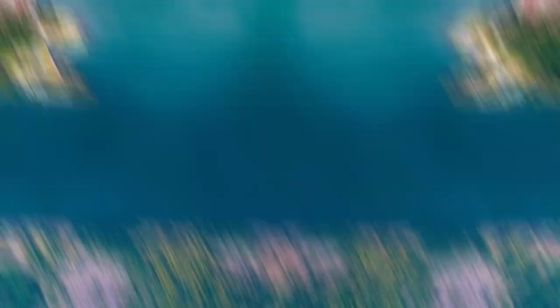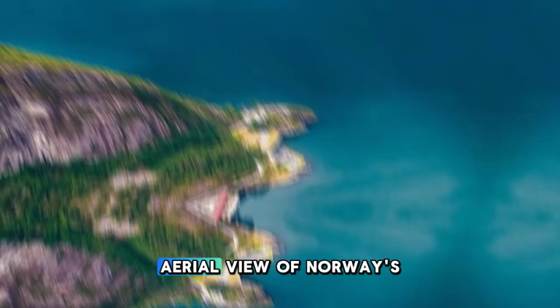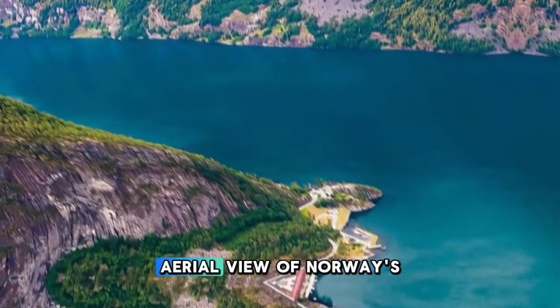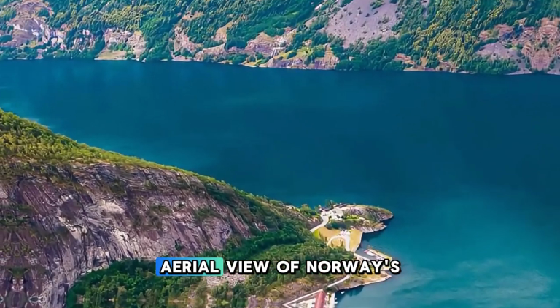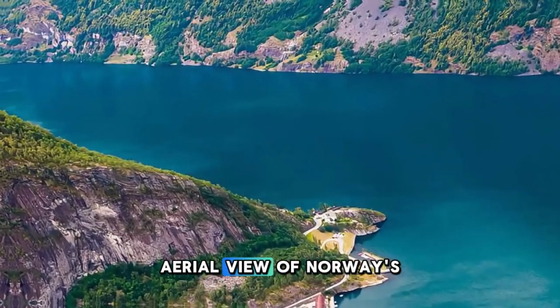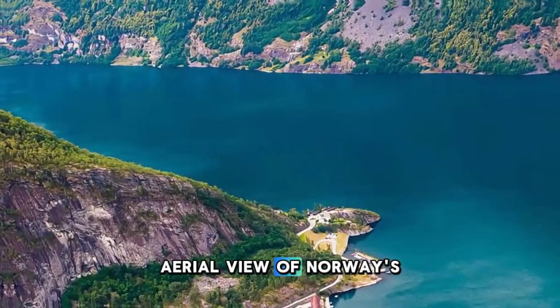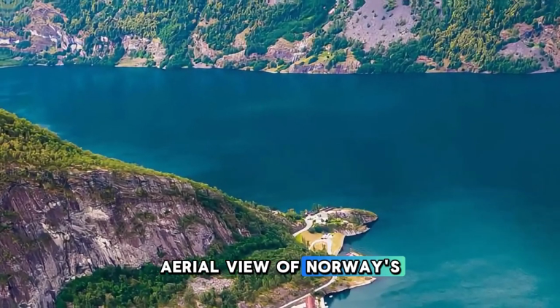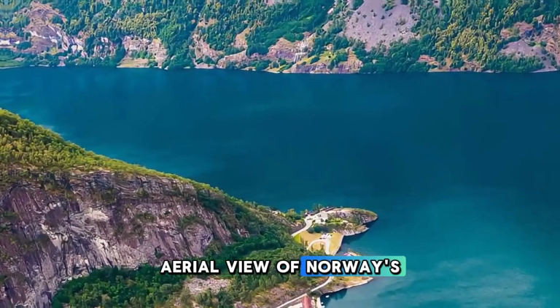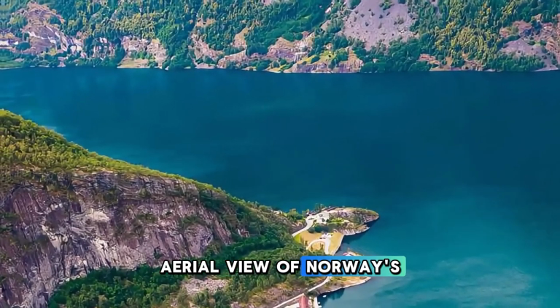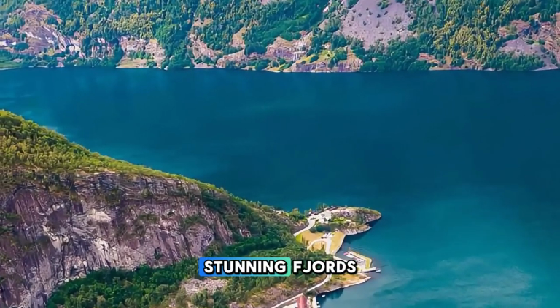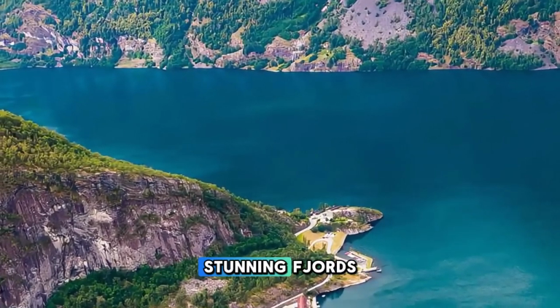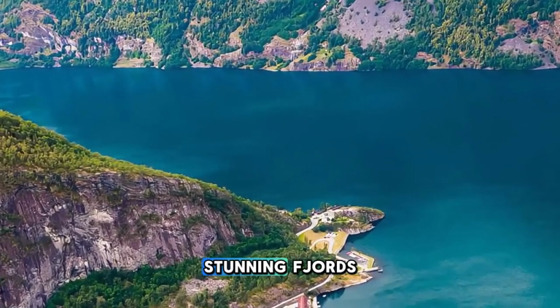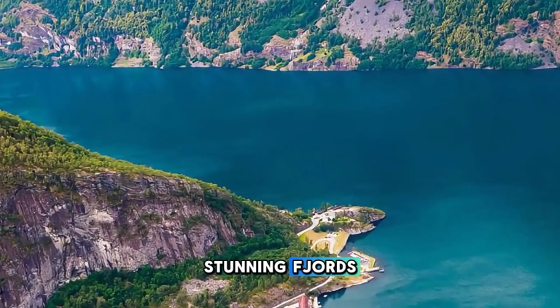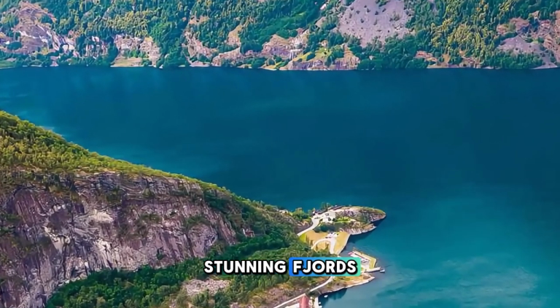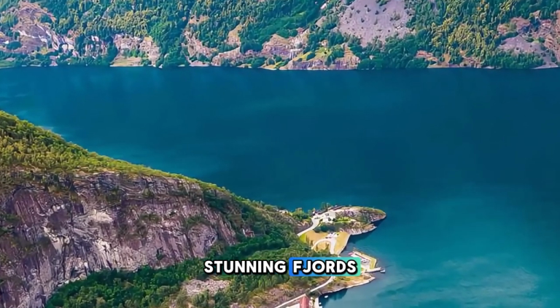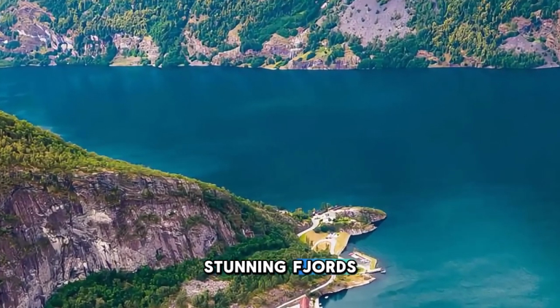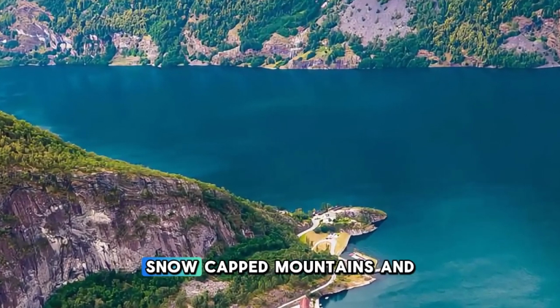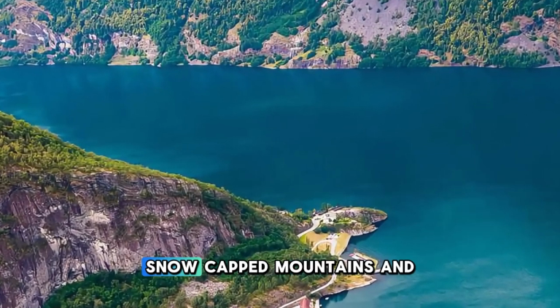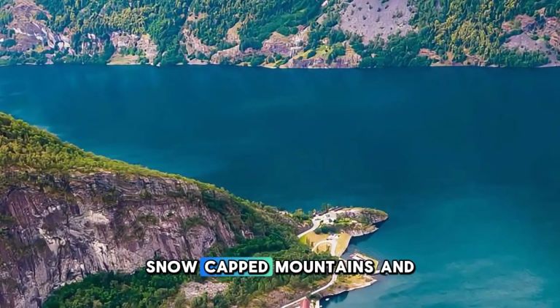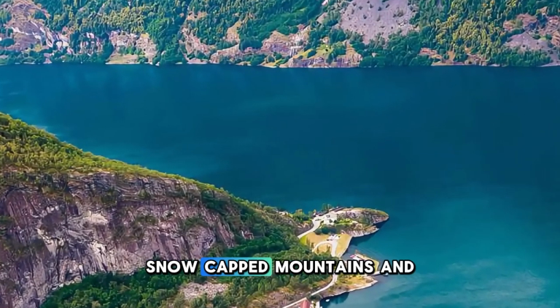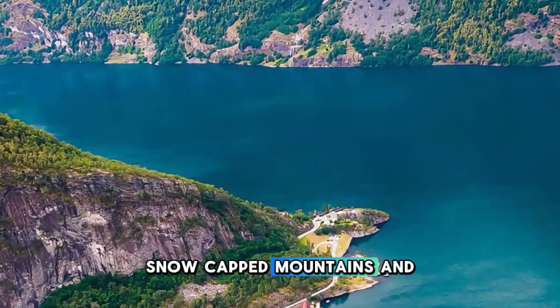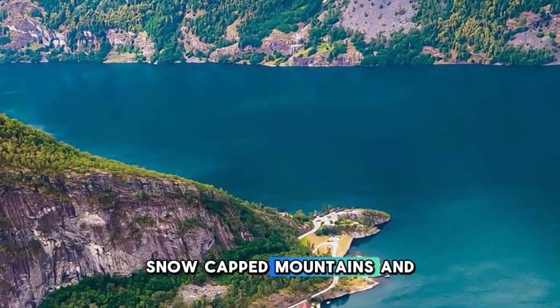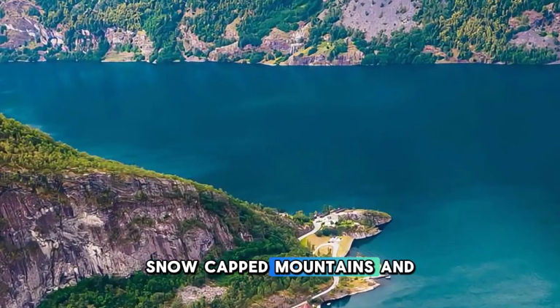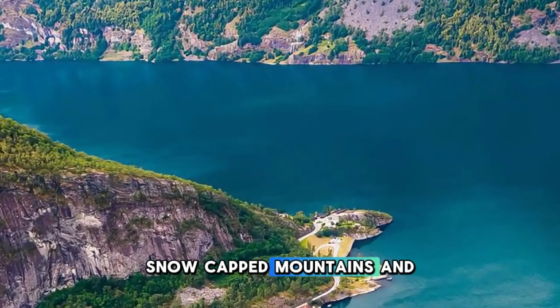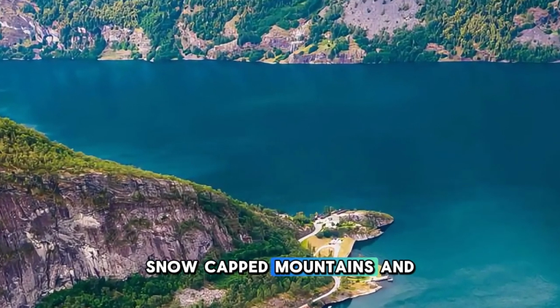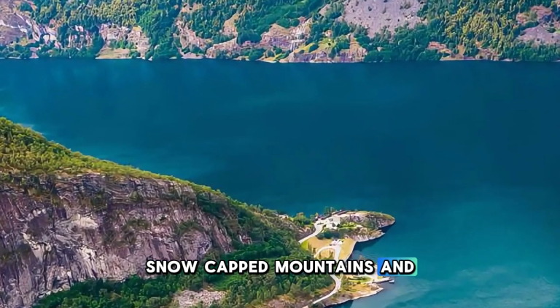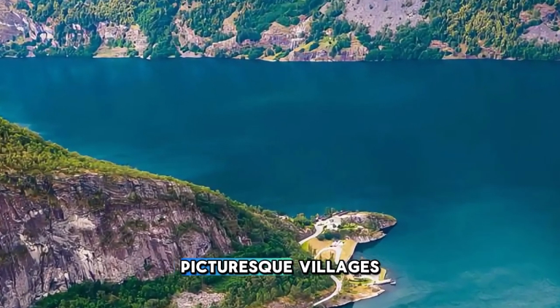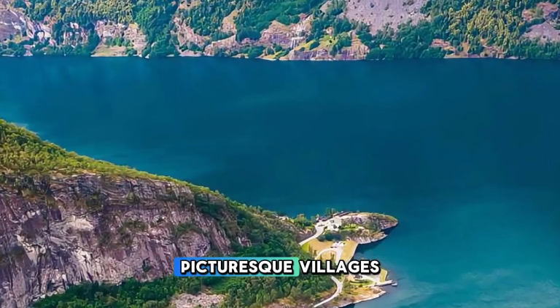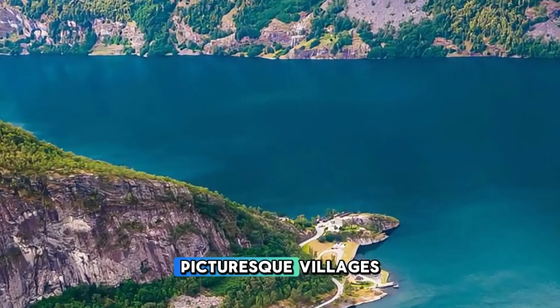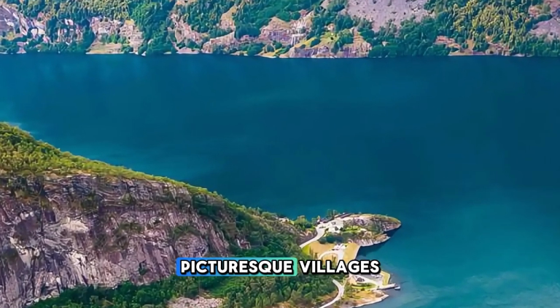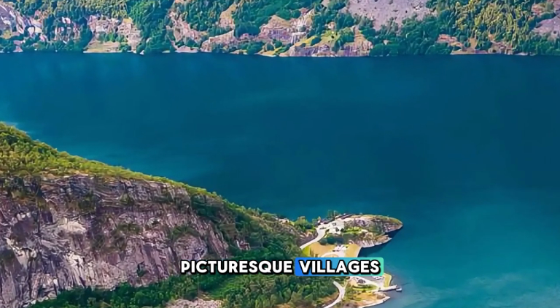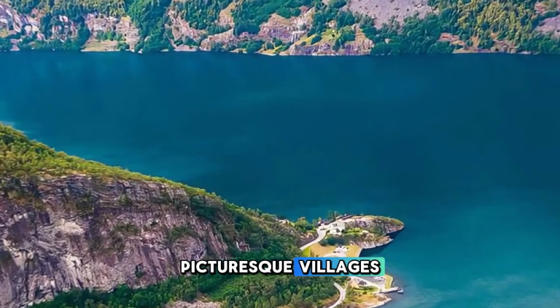Aerial view of Norway's stunning fjords, snow-capped mountains, and picturesque villages.